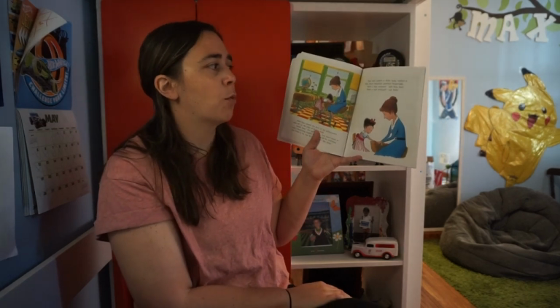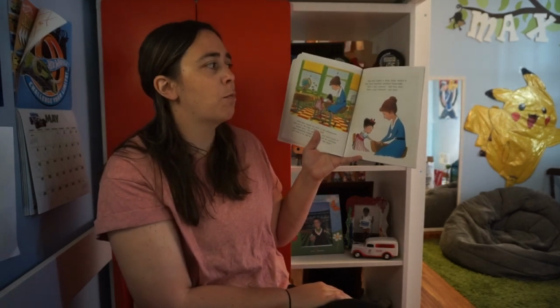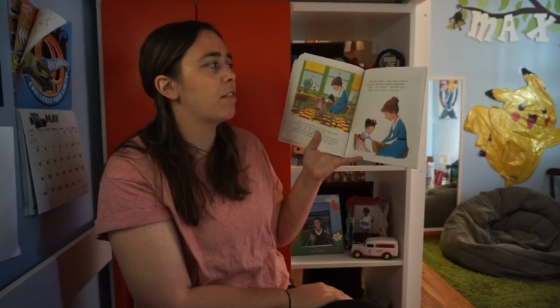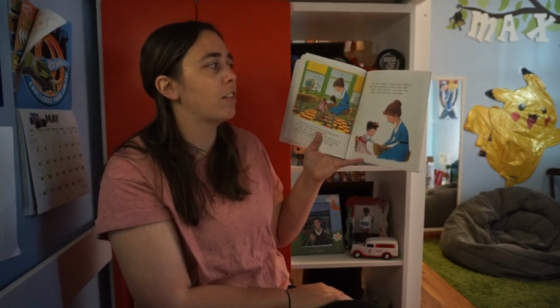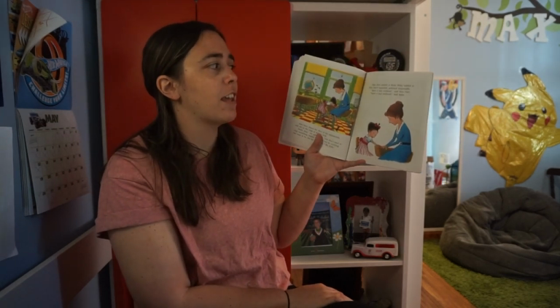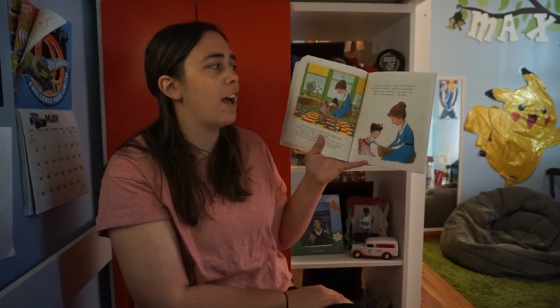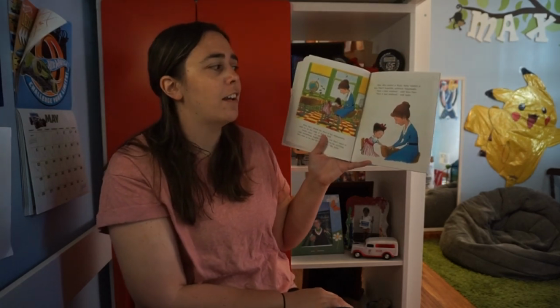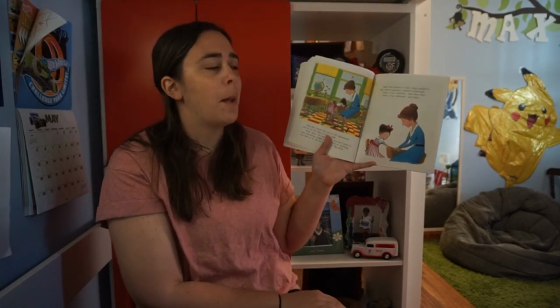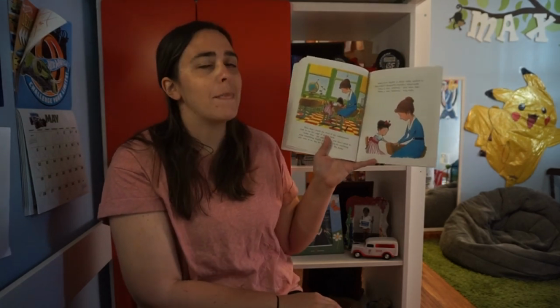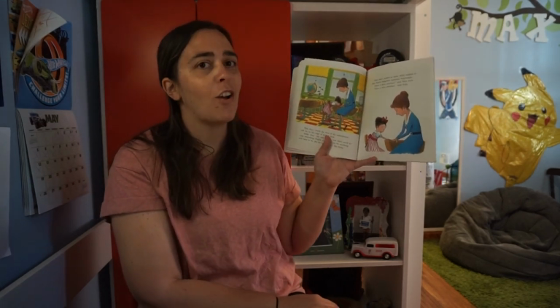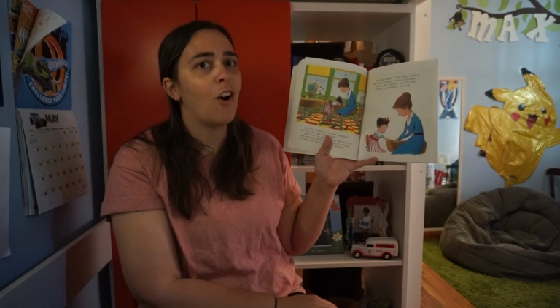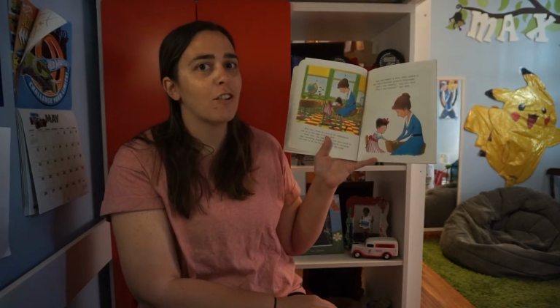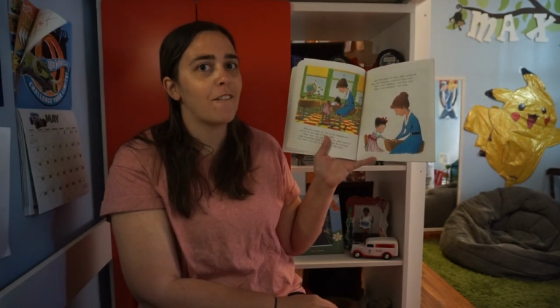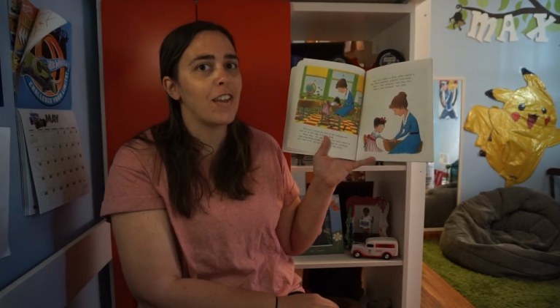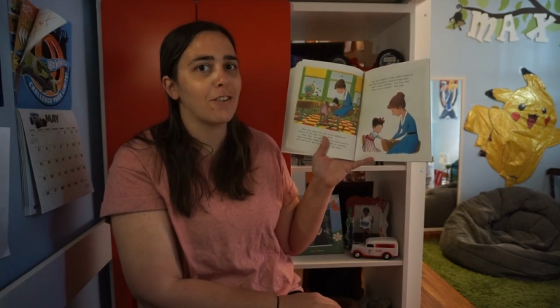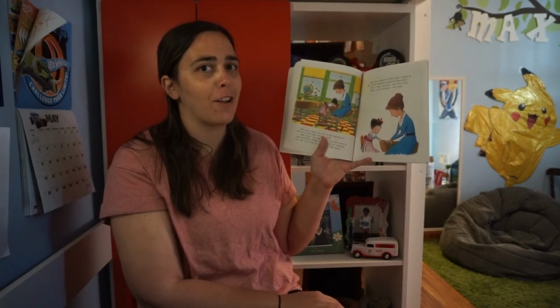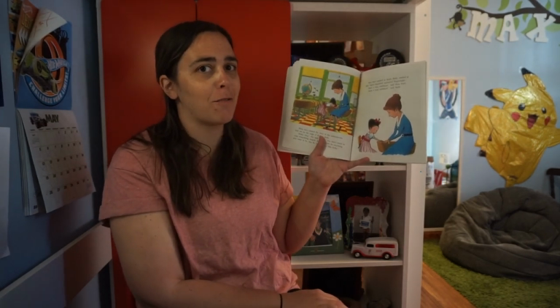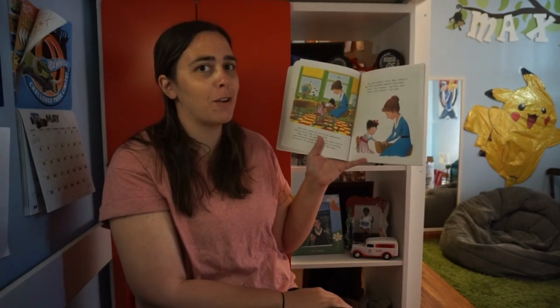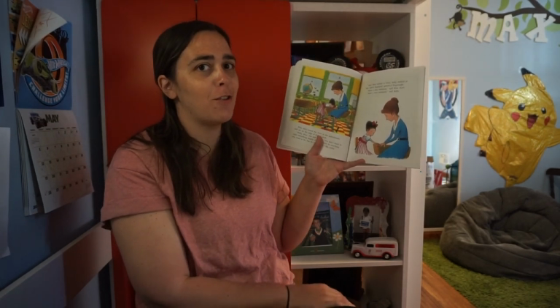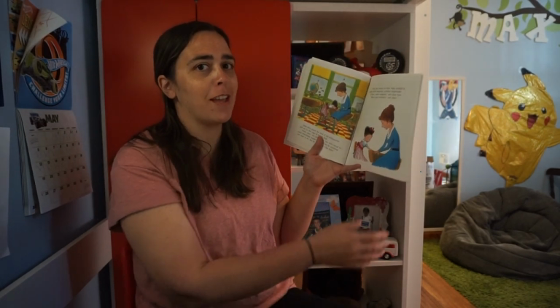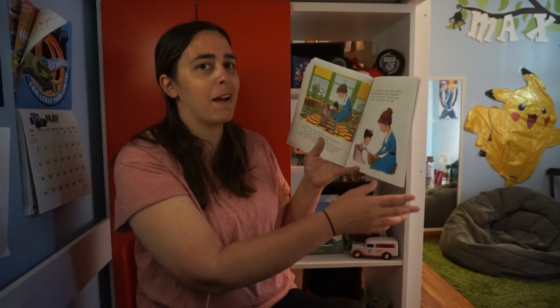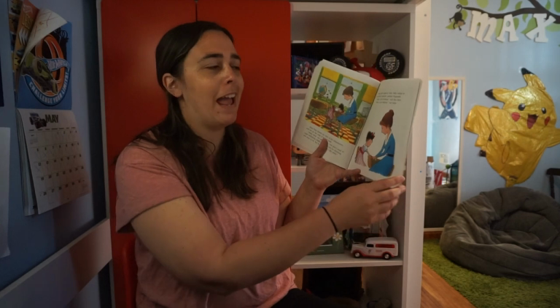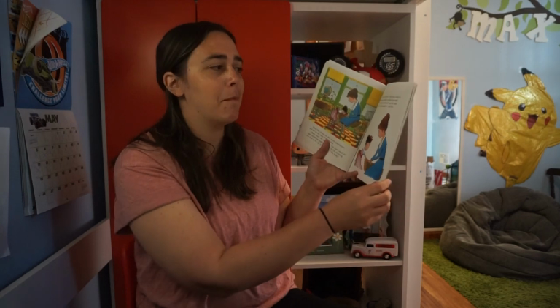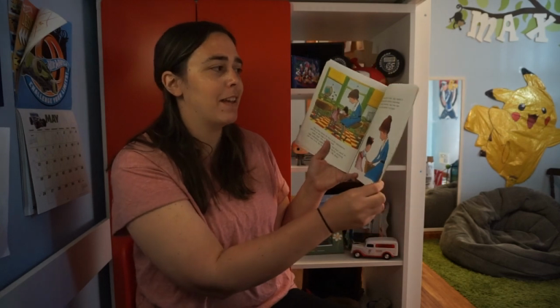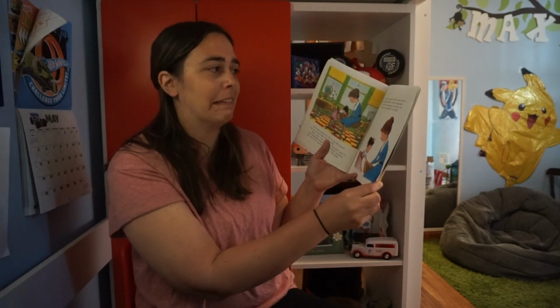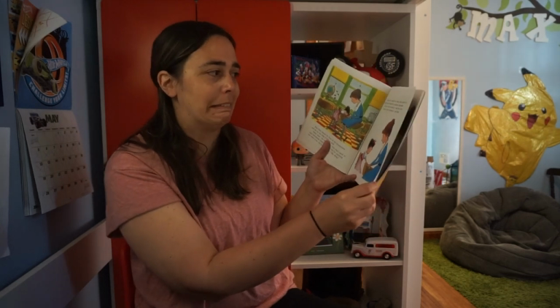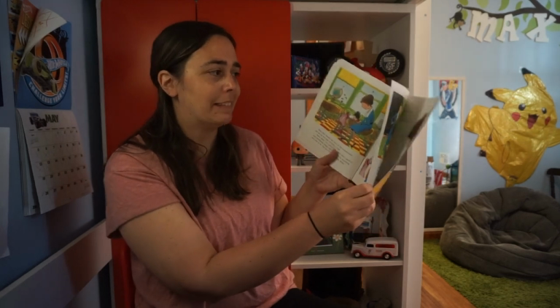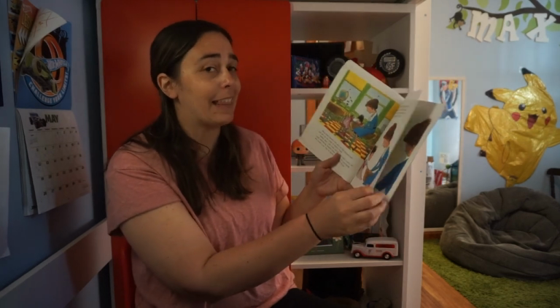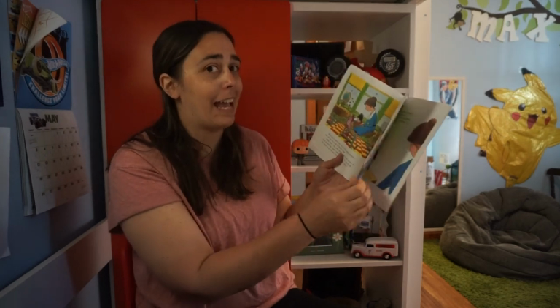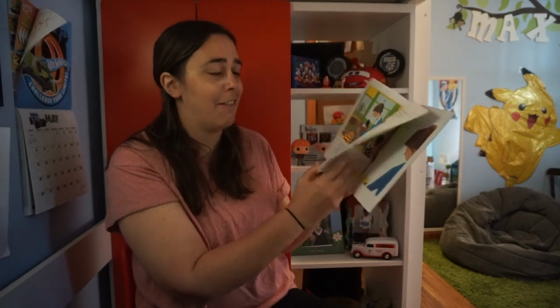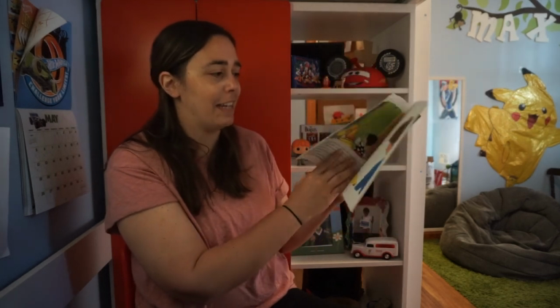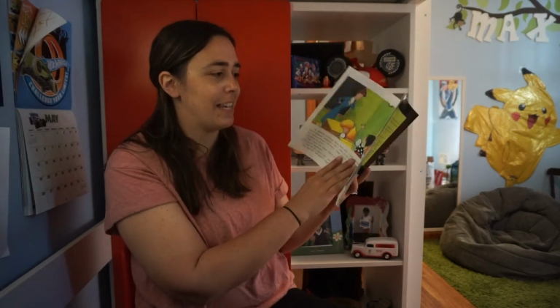Ruby's looking at Miss Hart's fingernails. What do you think might happen? I think I have an idea.